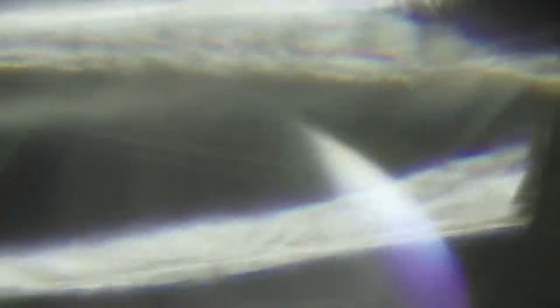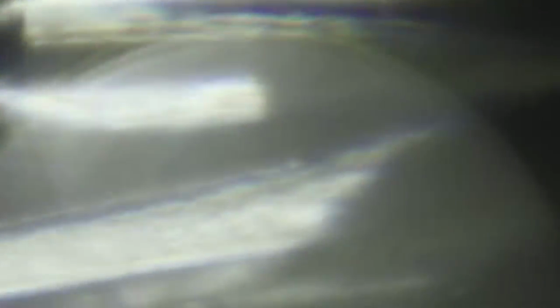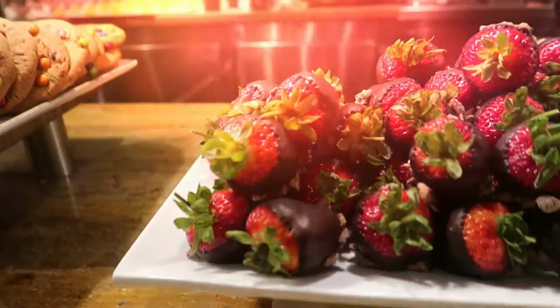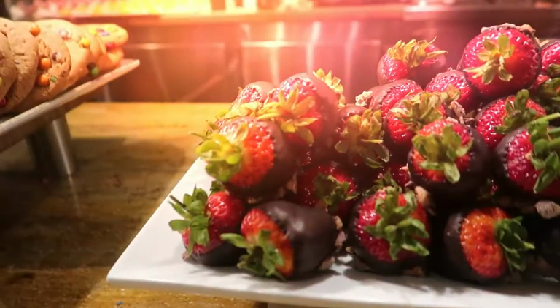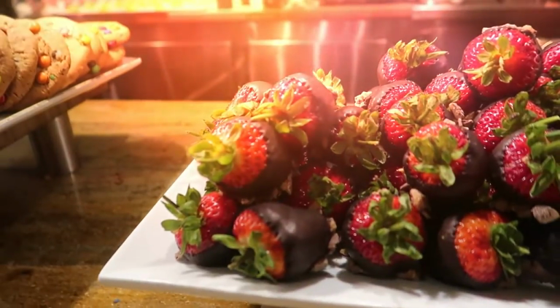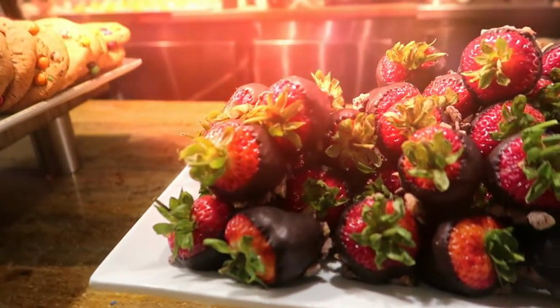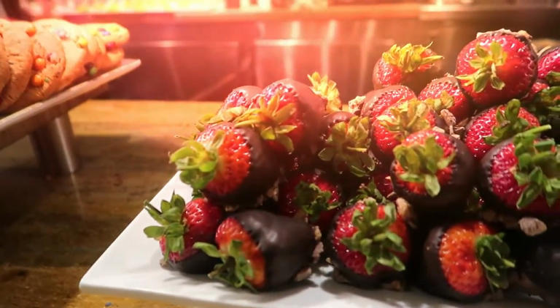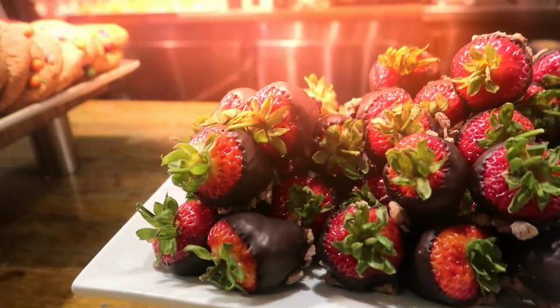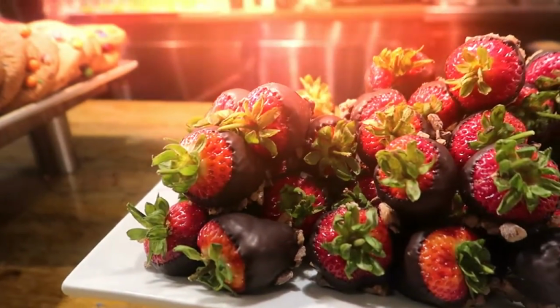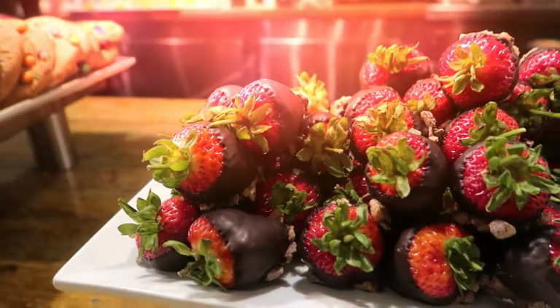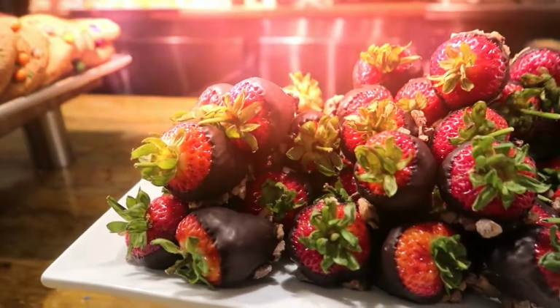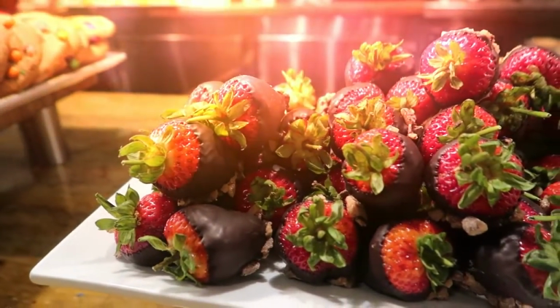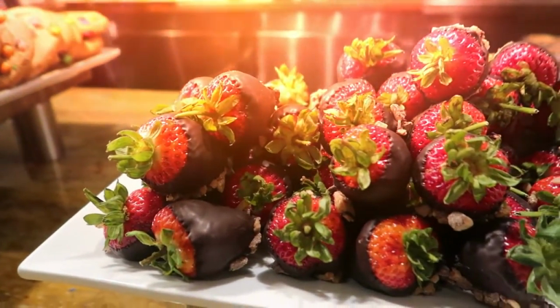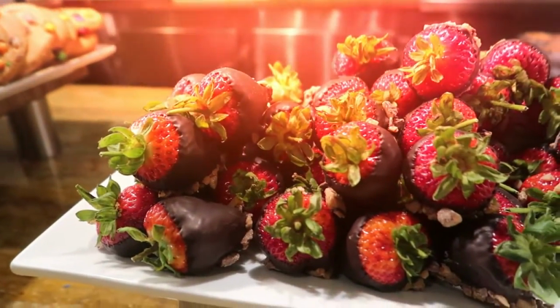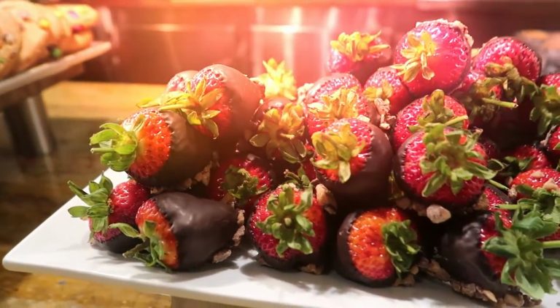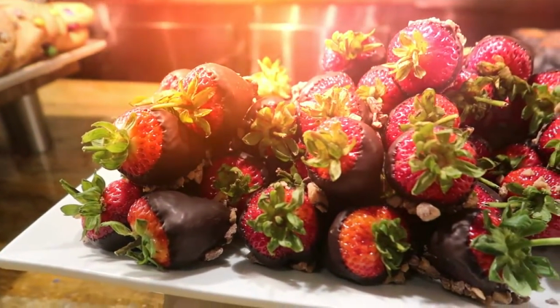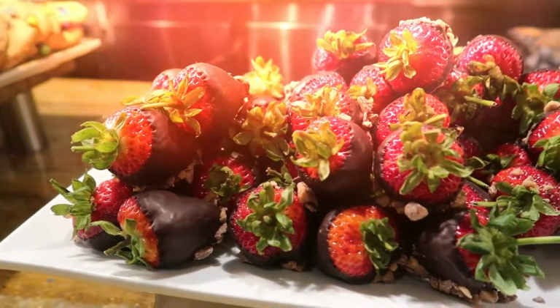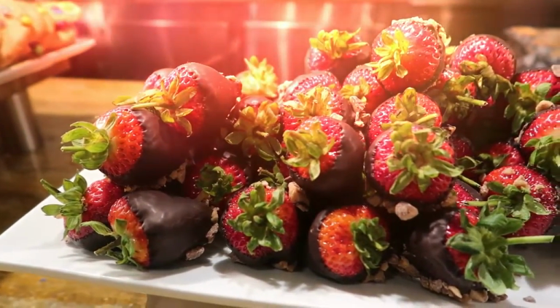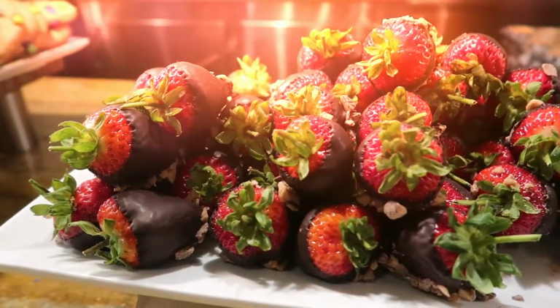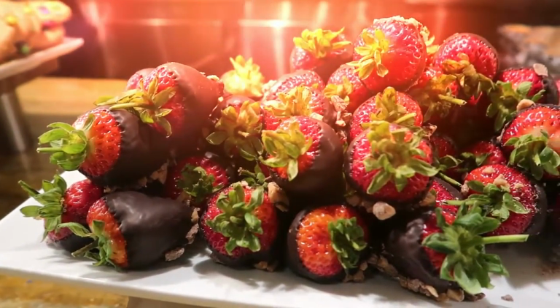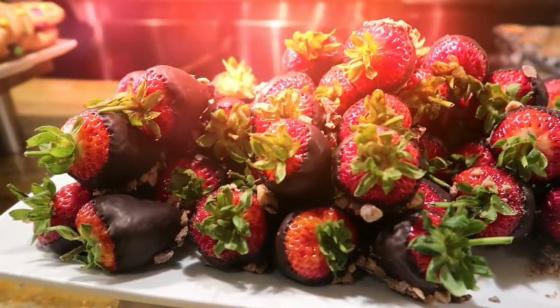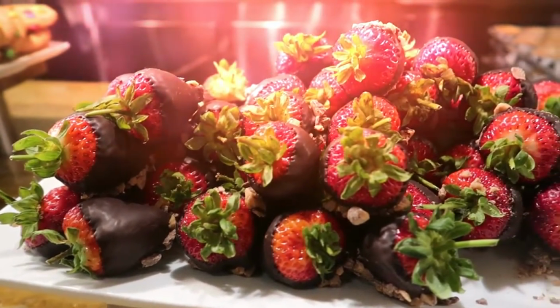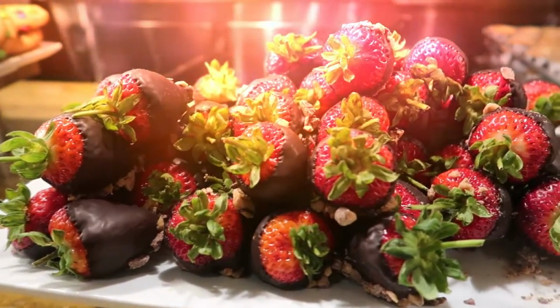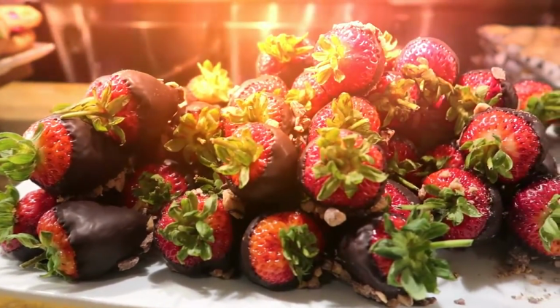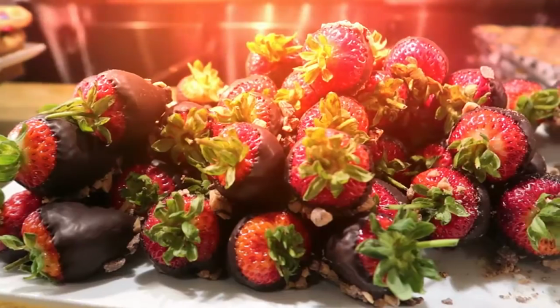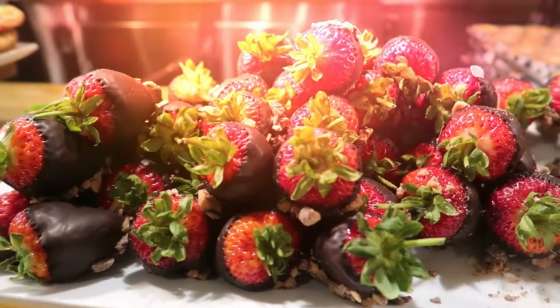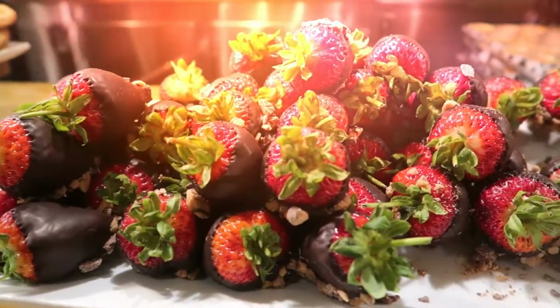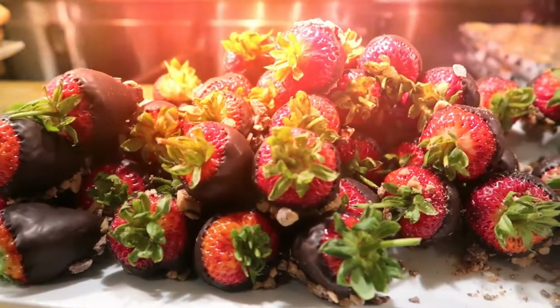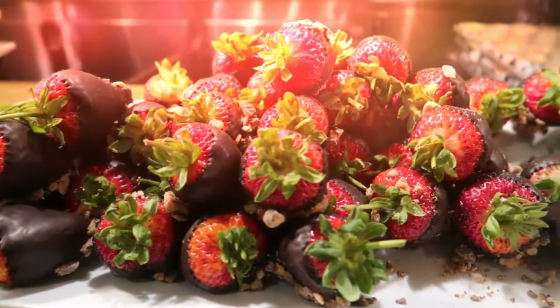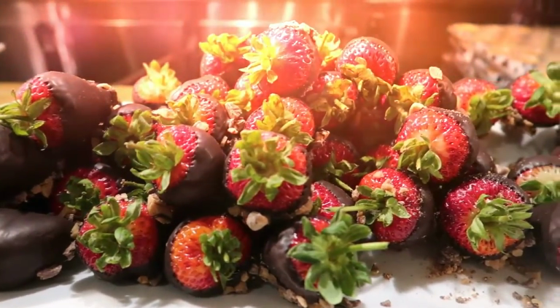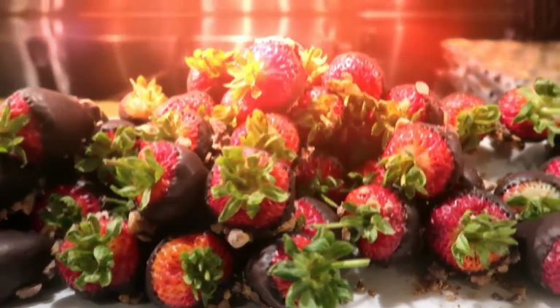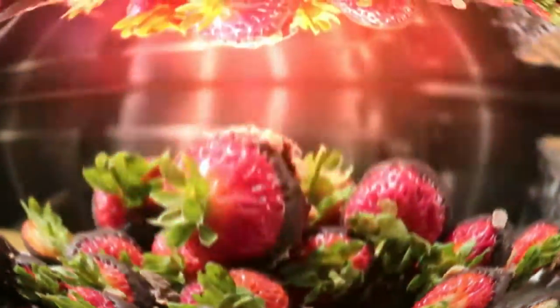Check these strawberries out. I tell you what, Claire will be getting stuck into them. I might as well just take the plate over, I reckon.